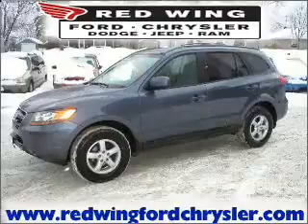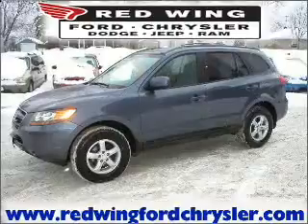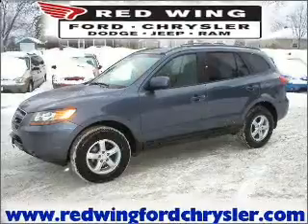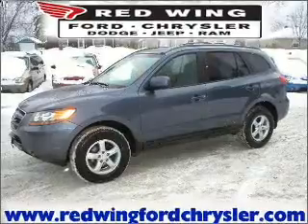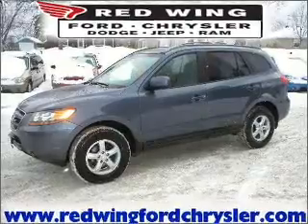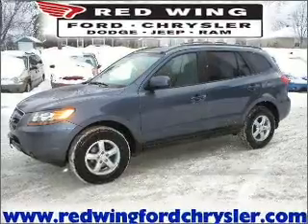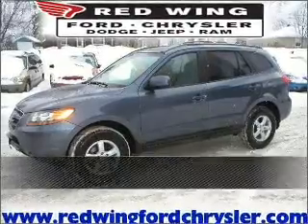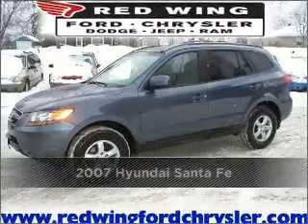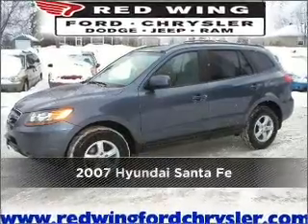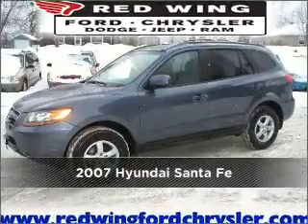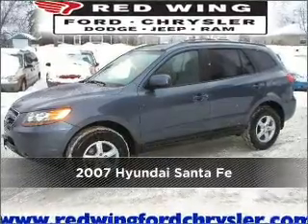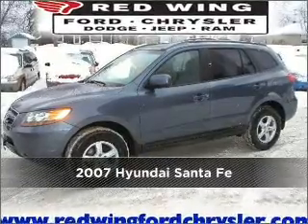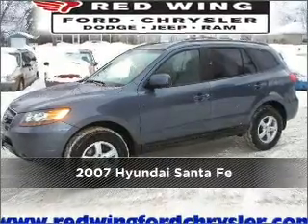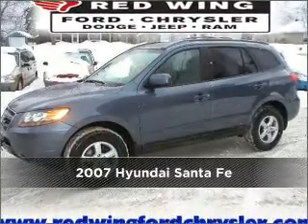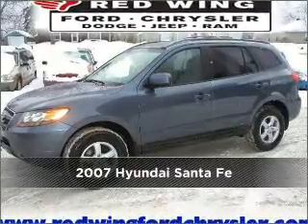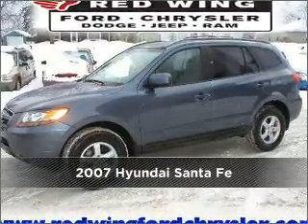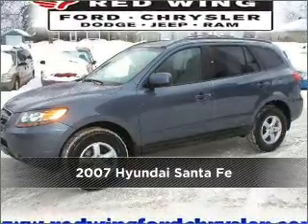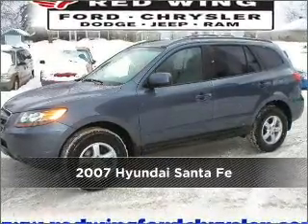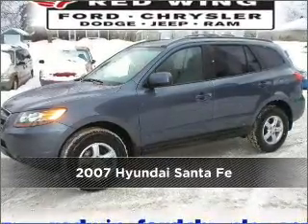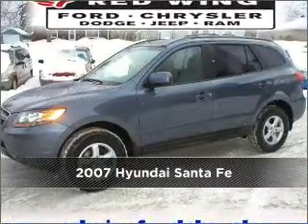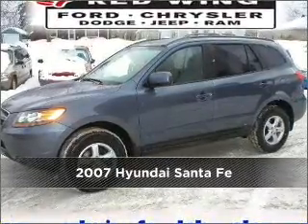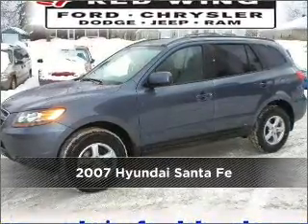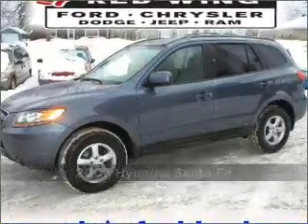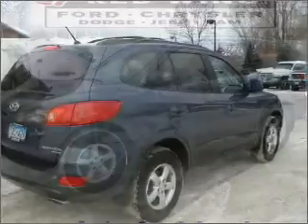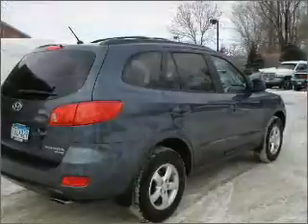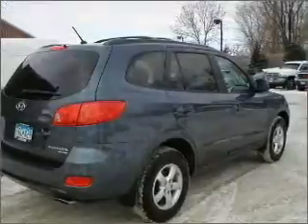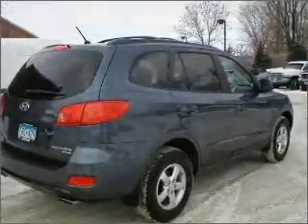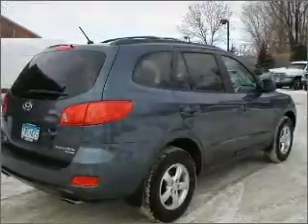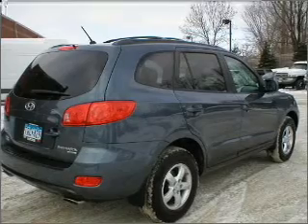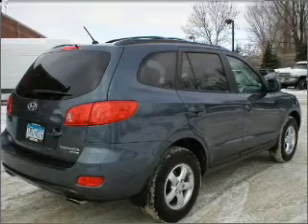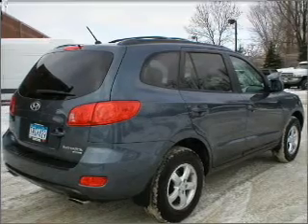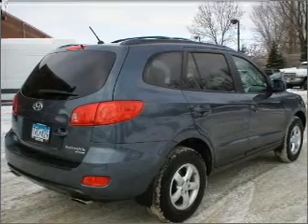Meet this 2007 Hyundai Santa Fe. Look no further — the perfect vehicle is here.